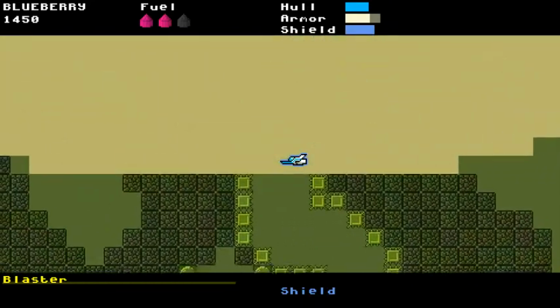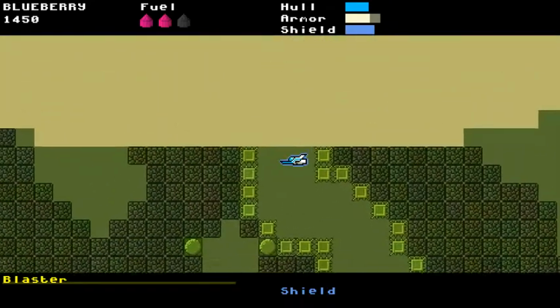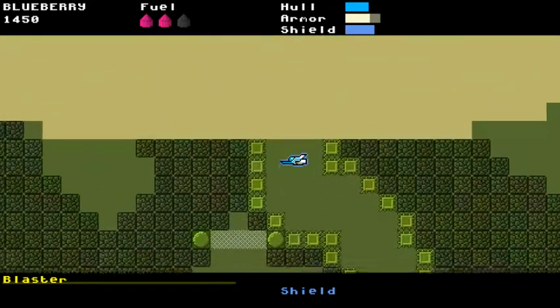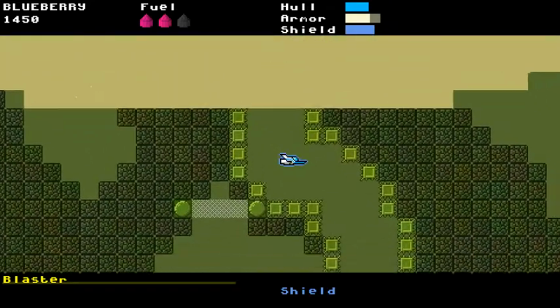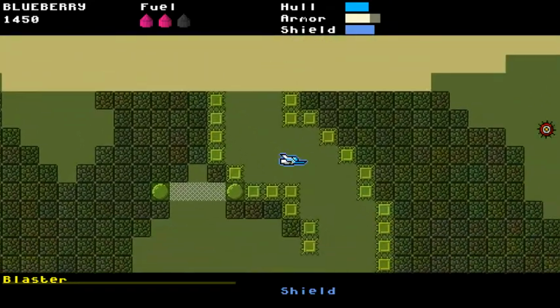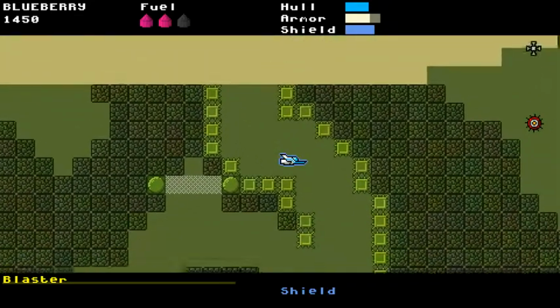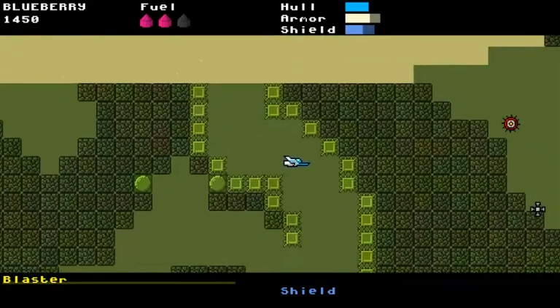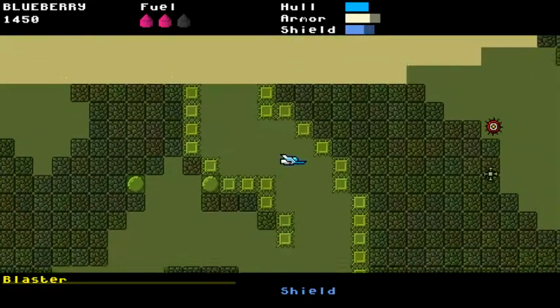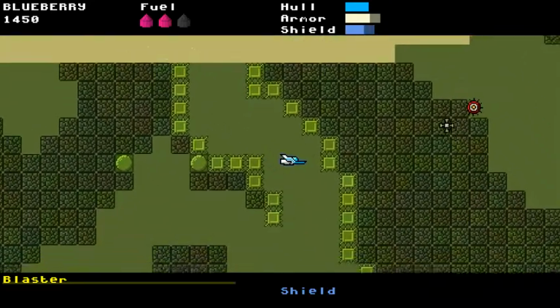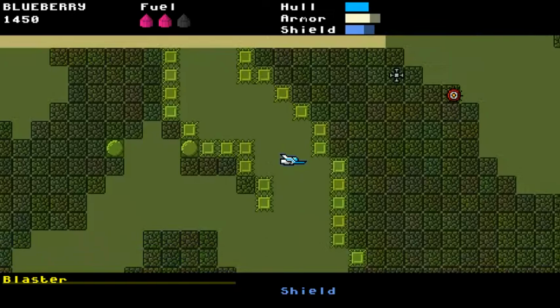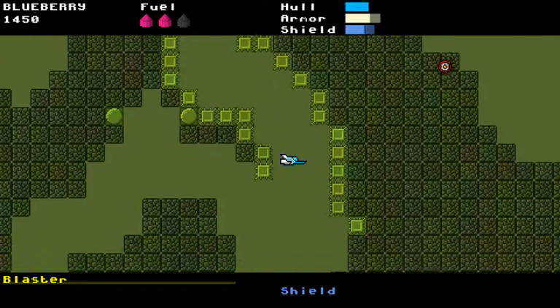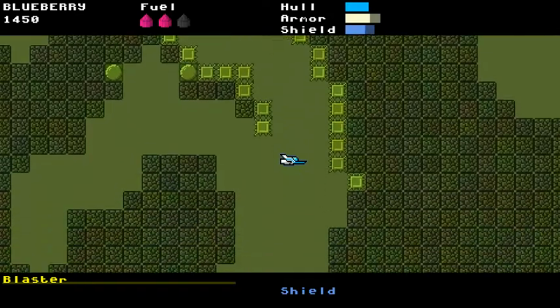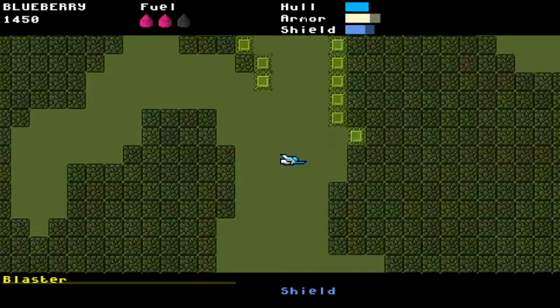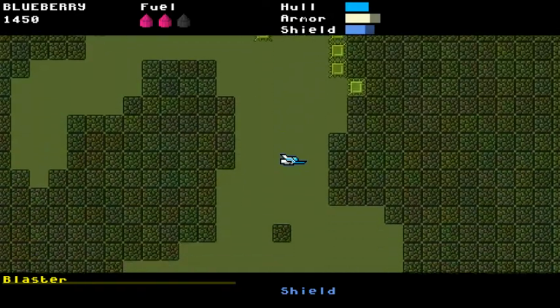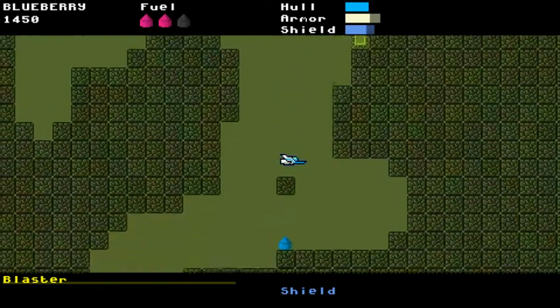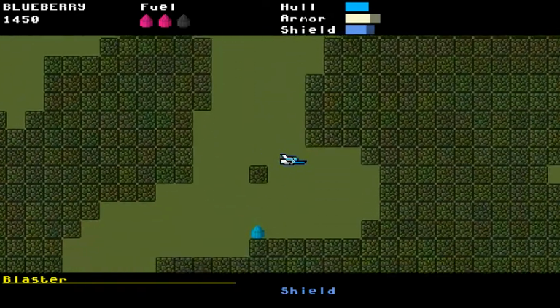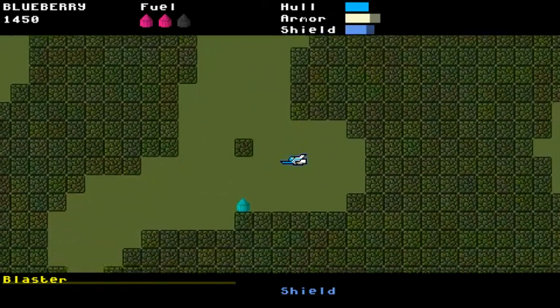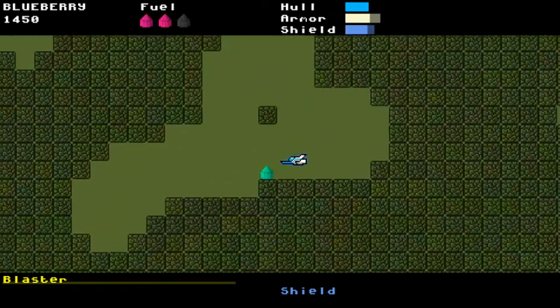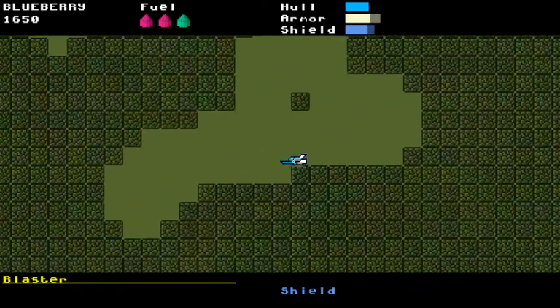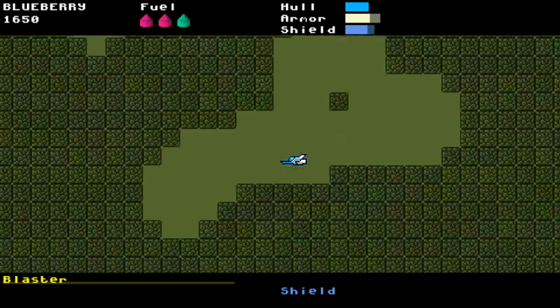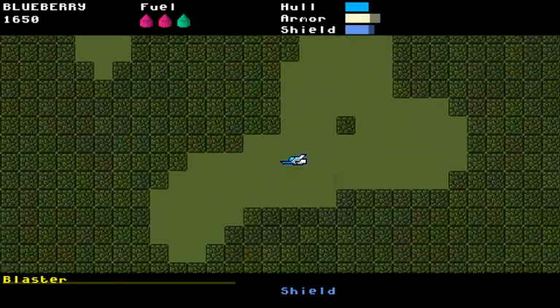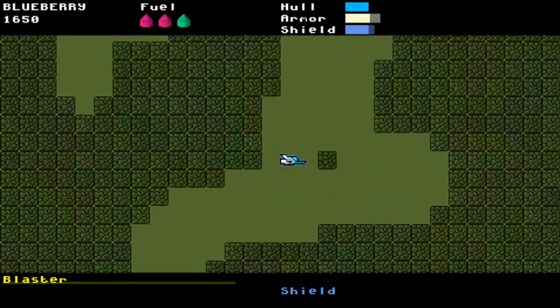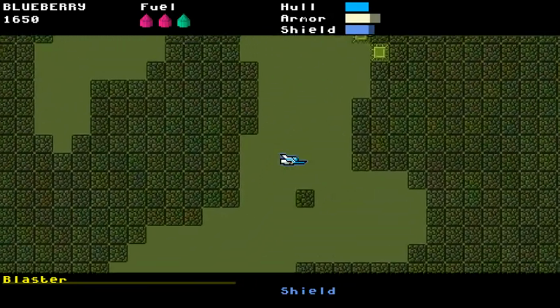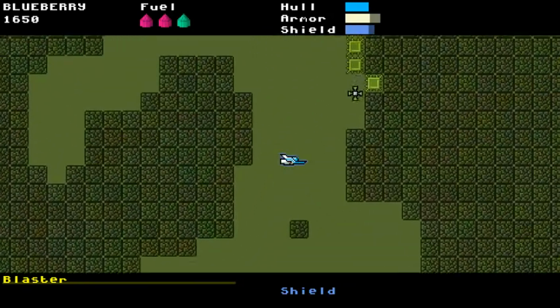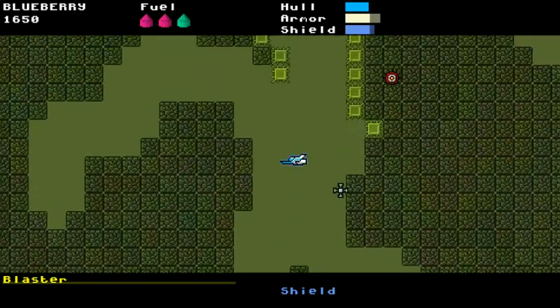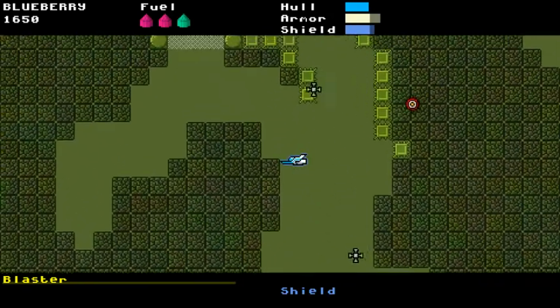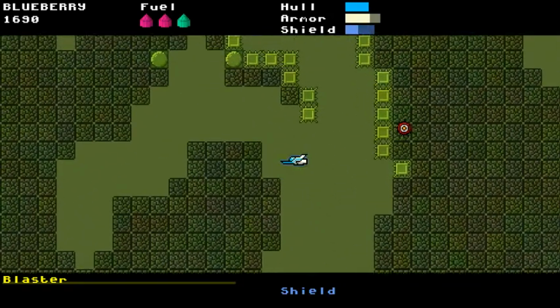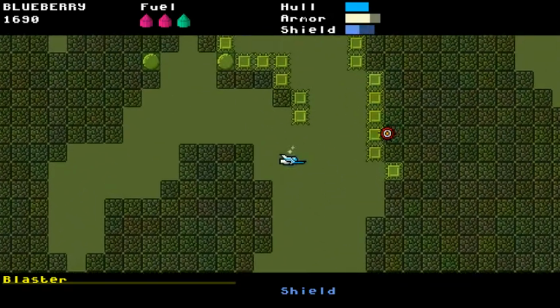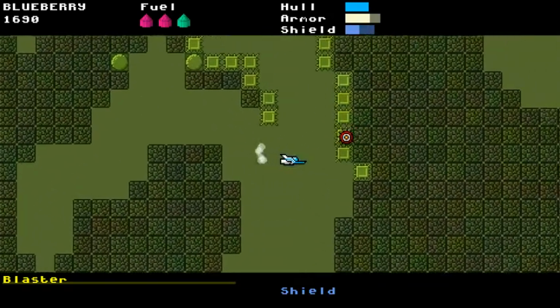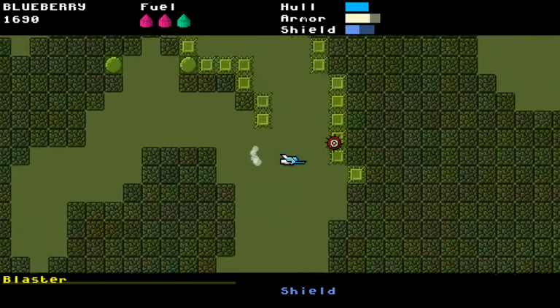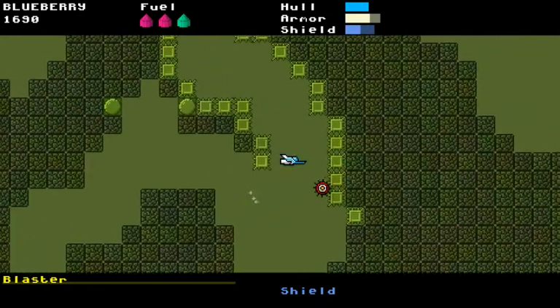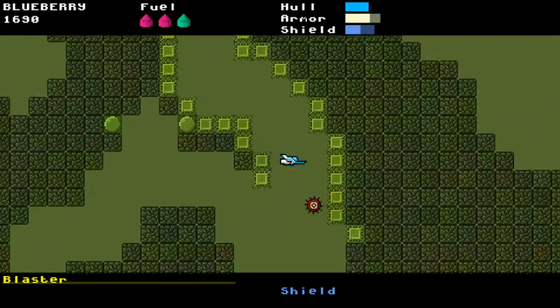I didn't explore this area — this looks bad. There's our little fuel crystal, good — let's get the hell out of here.